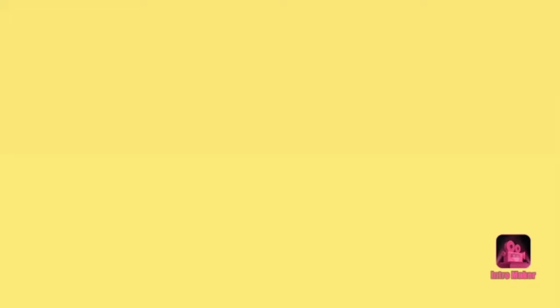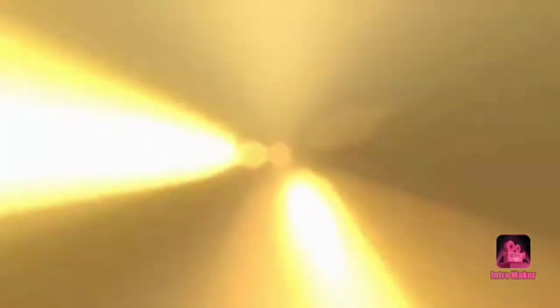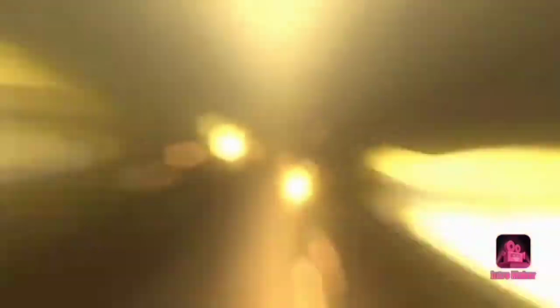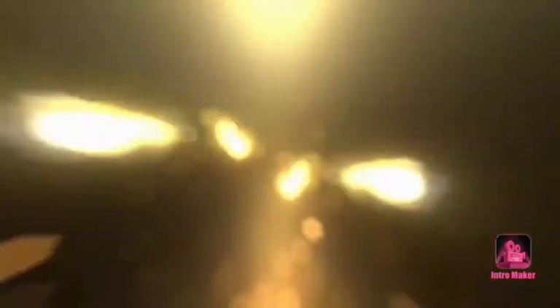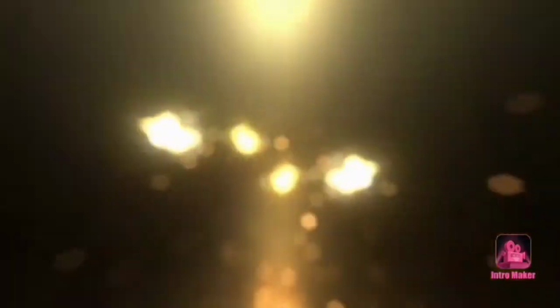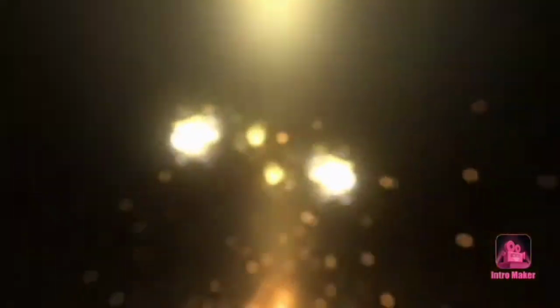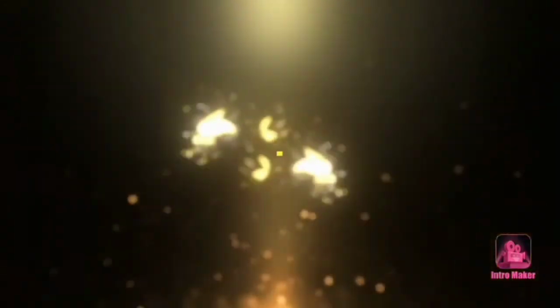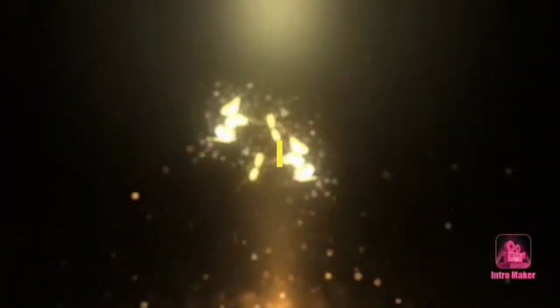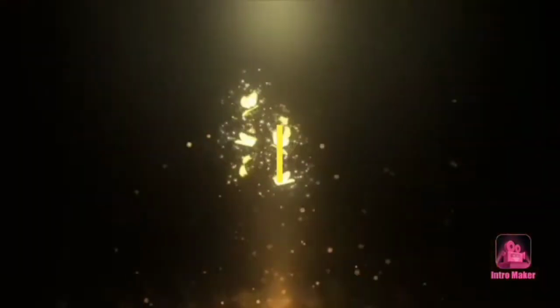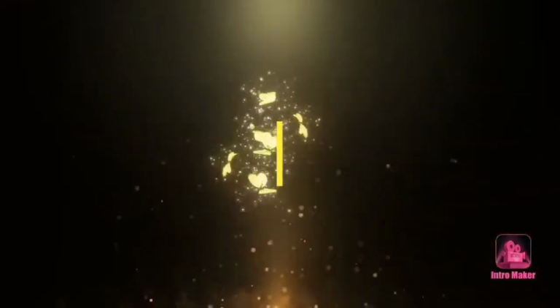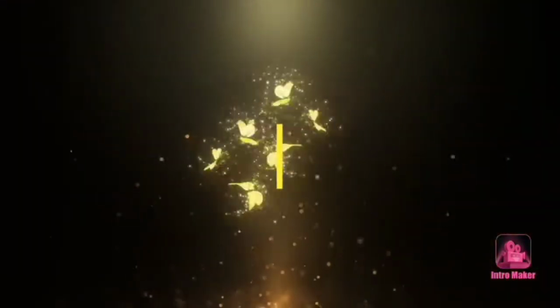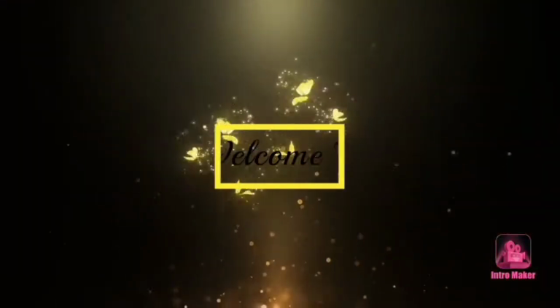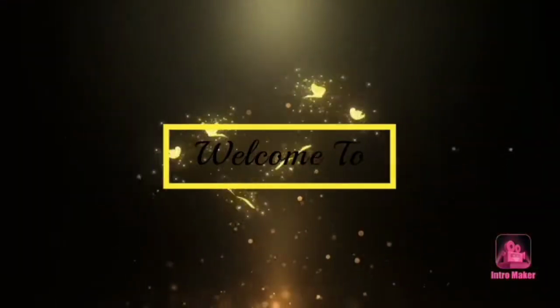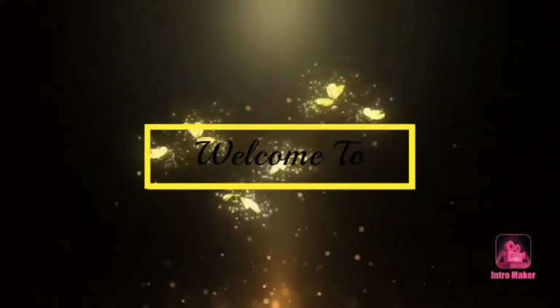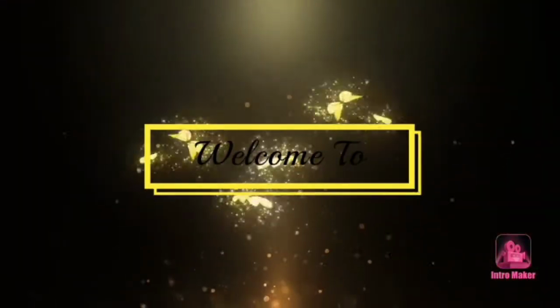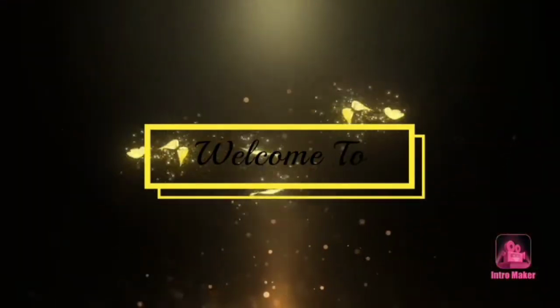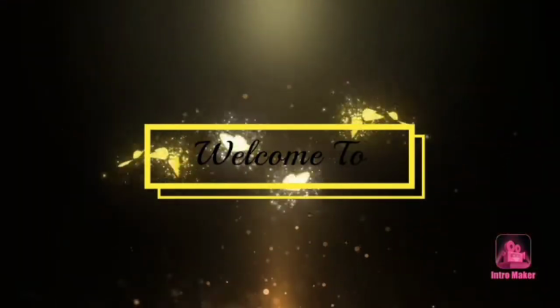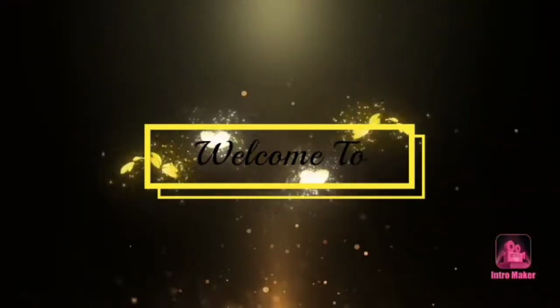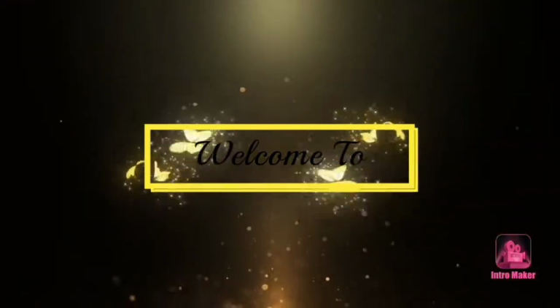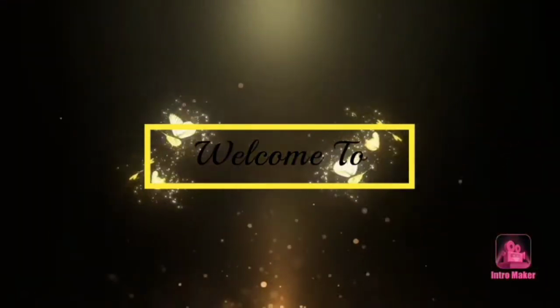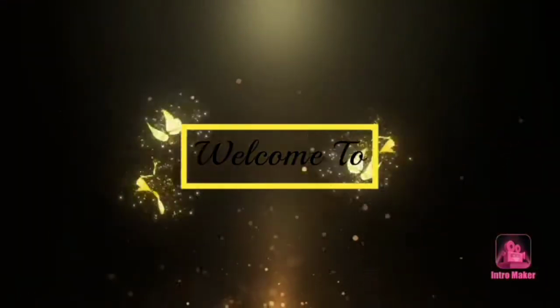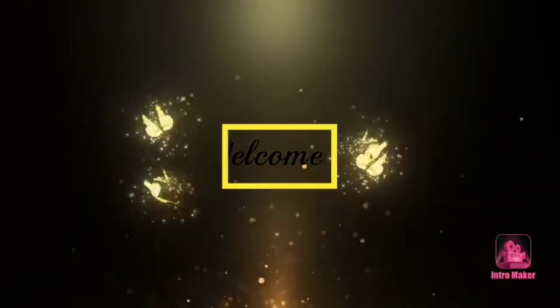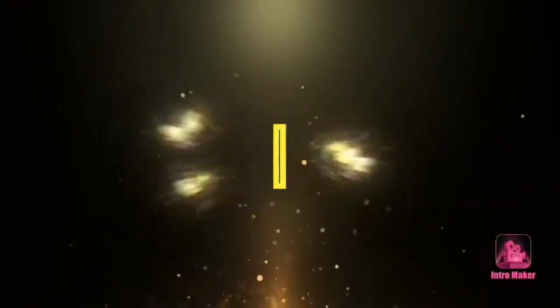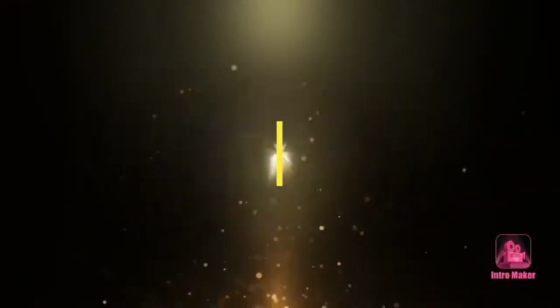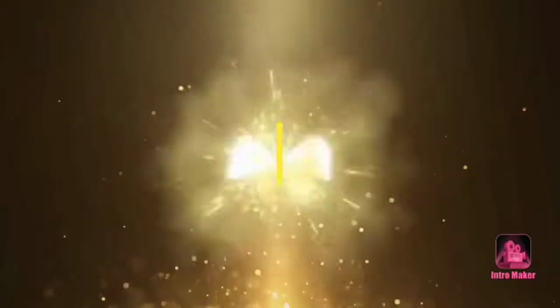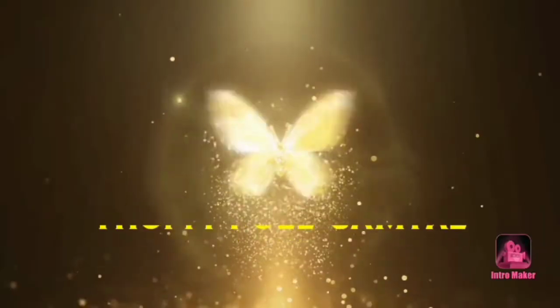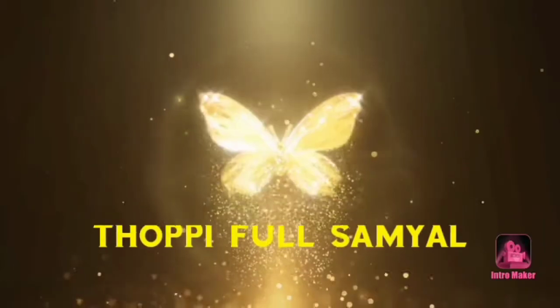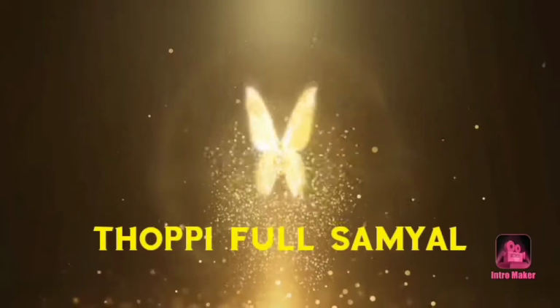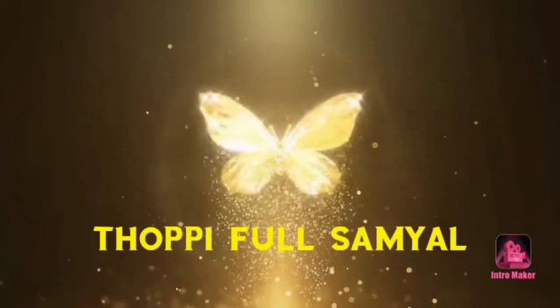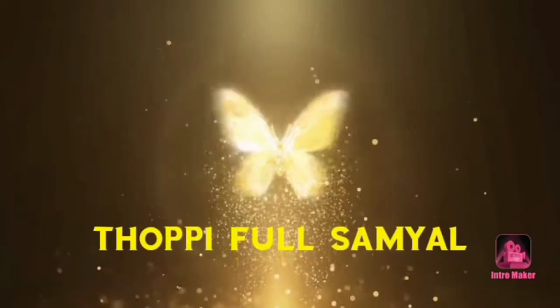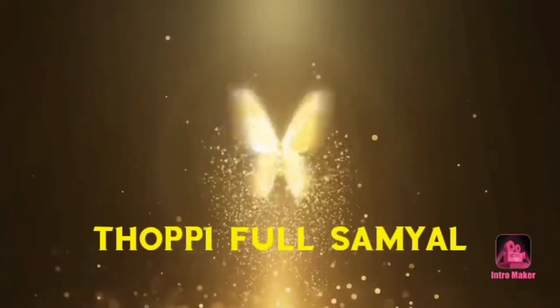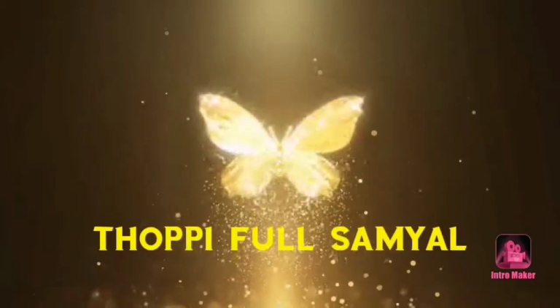Hey guys! Welcome to Topiful Samayel! In our channel, we are going to make a masala paneer gravy.